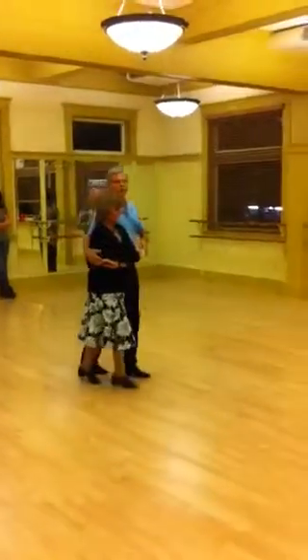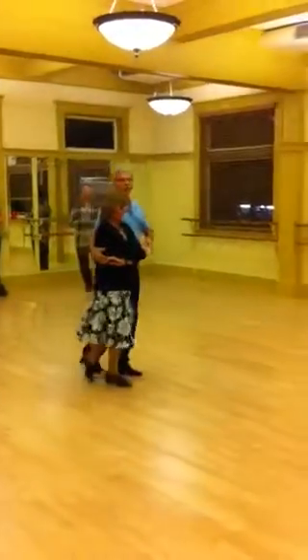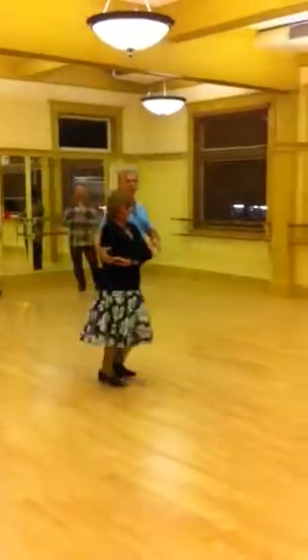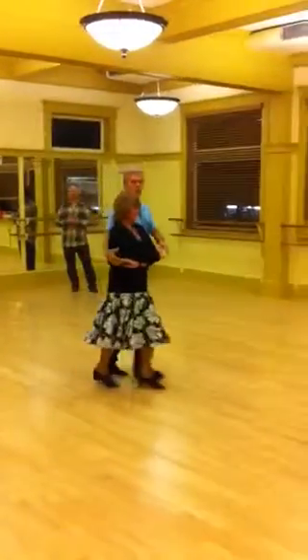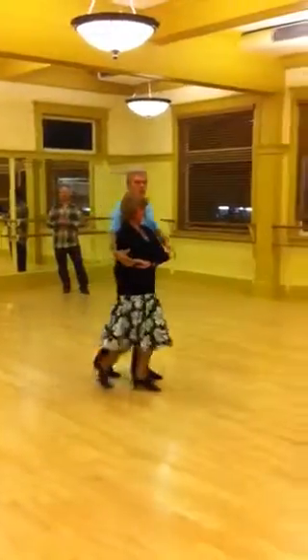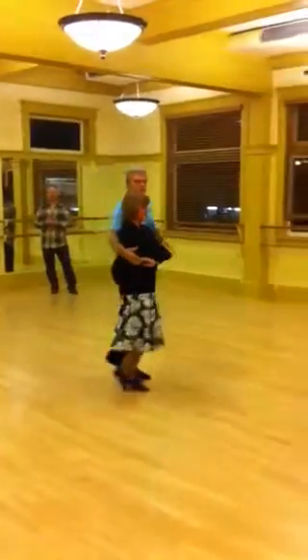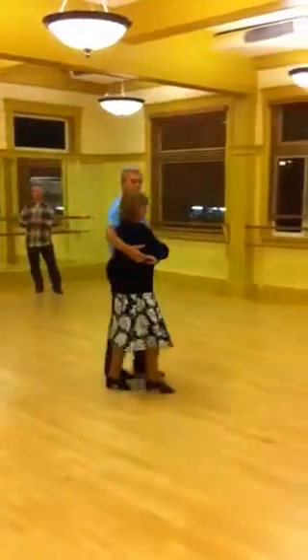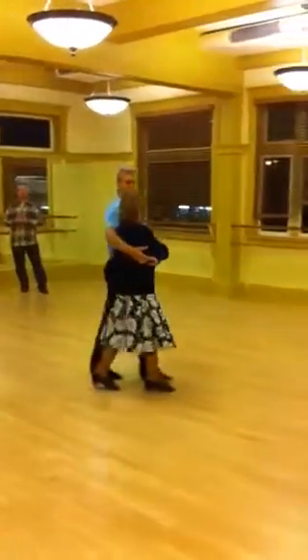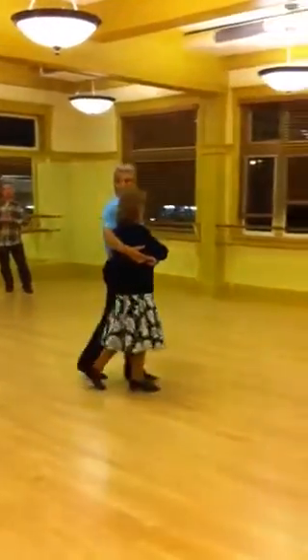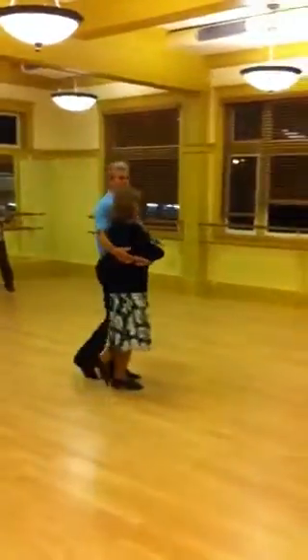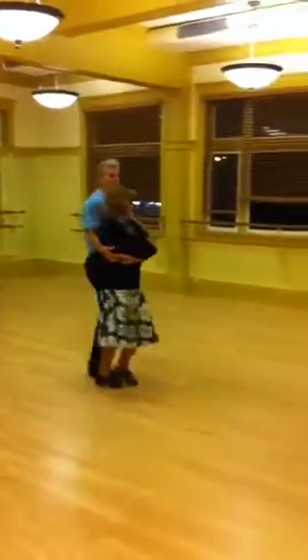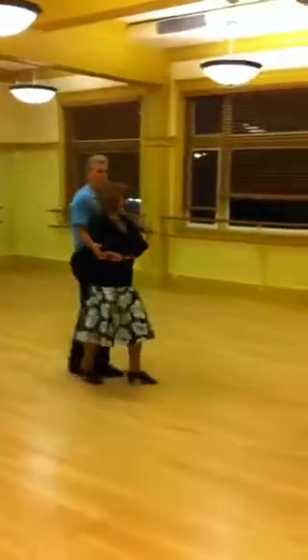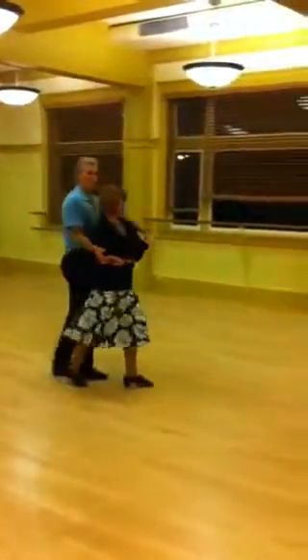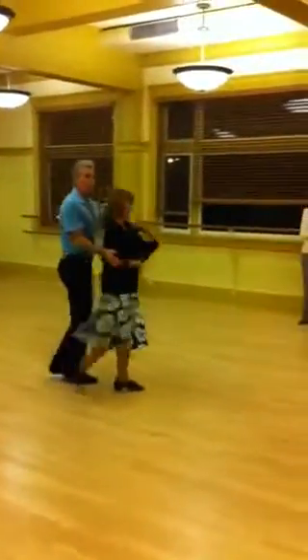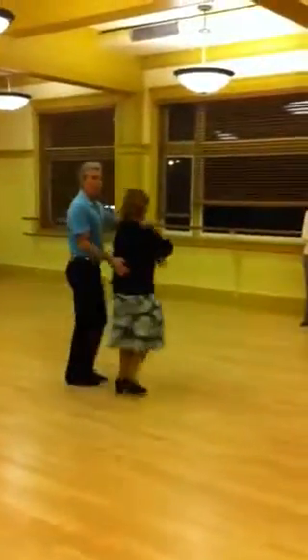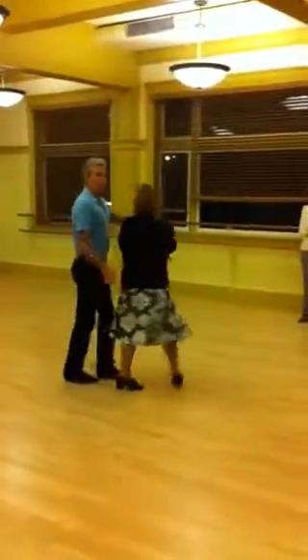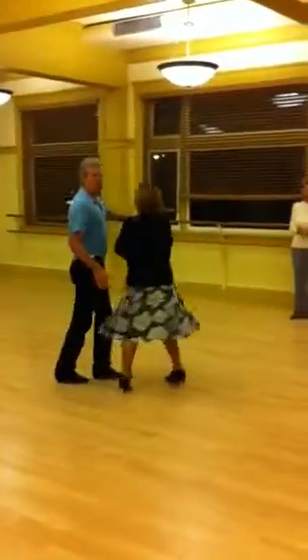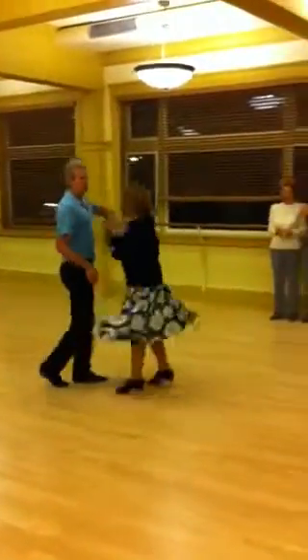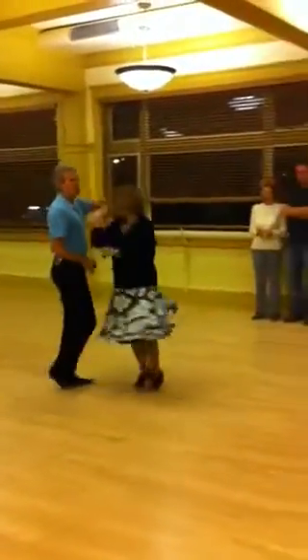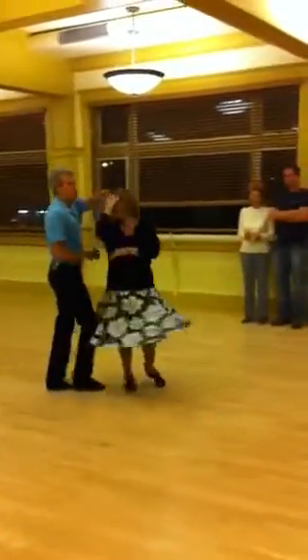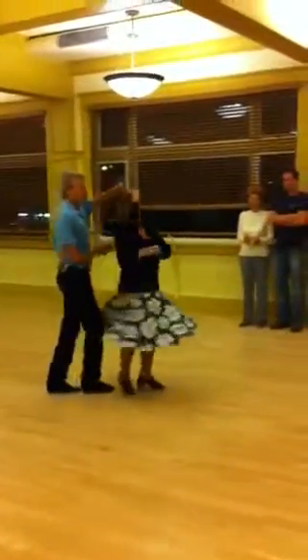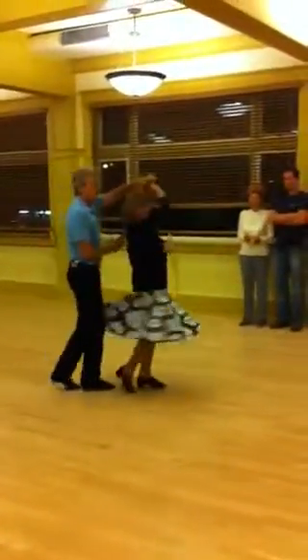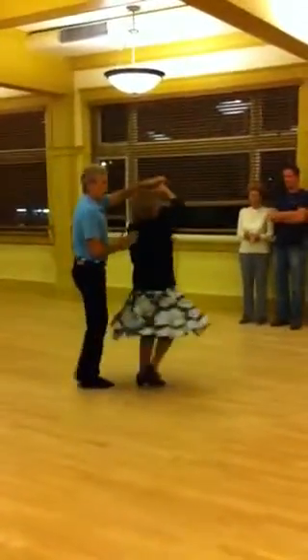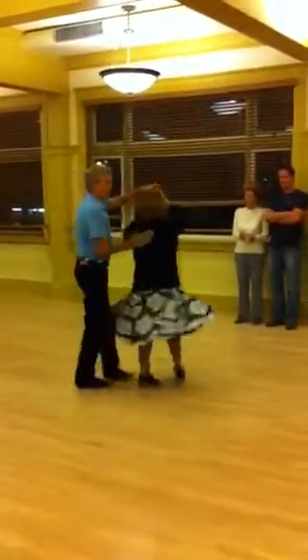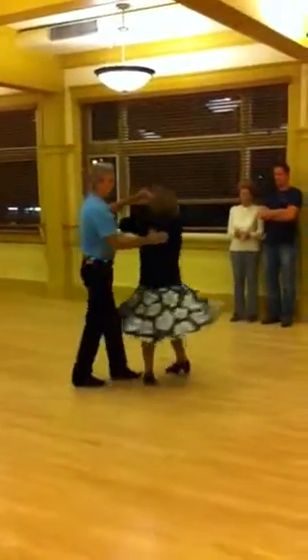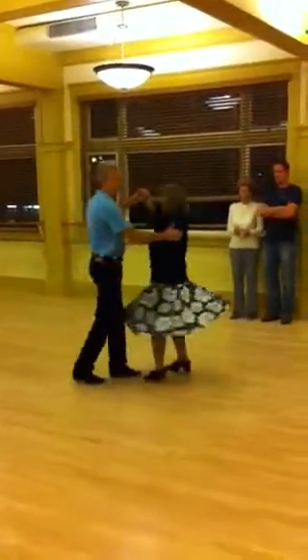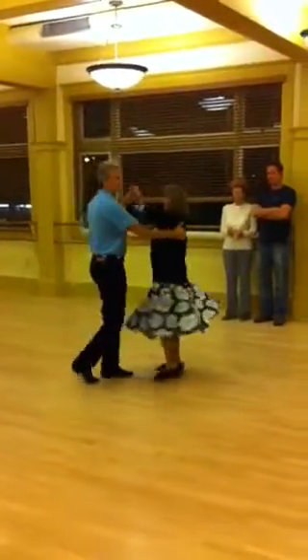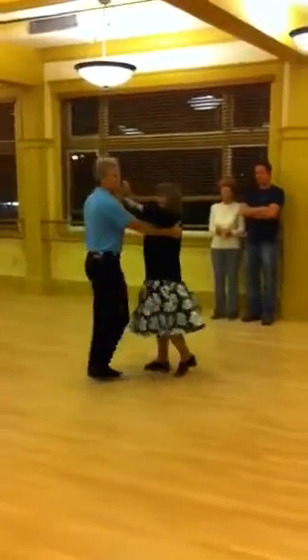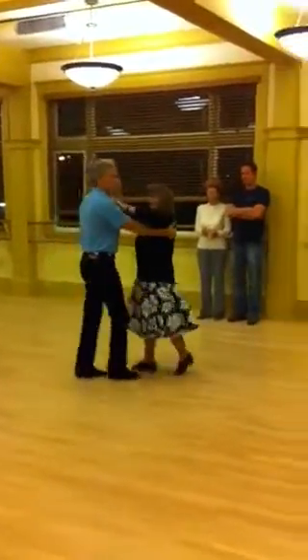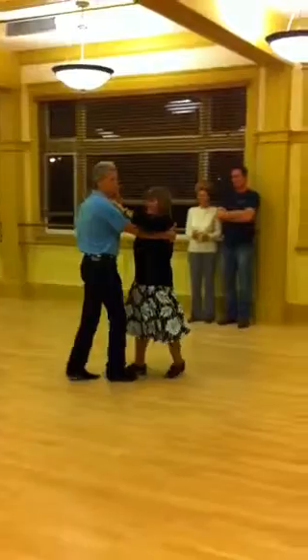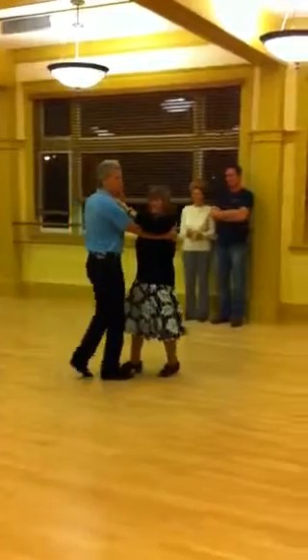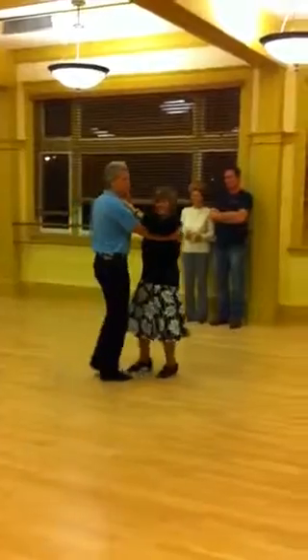Next week: breath, breath, turn, turn into pose.